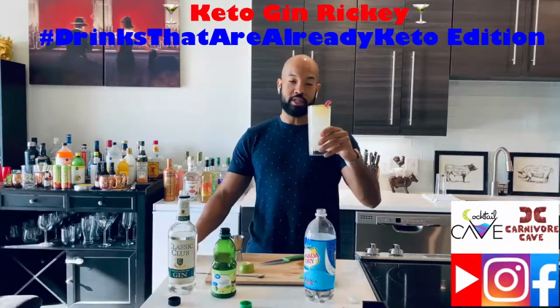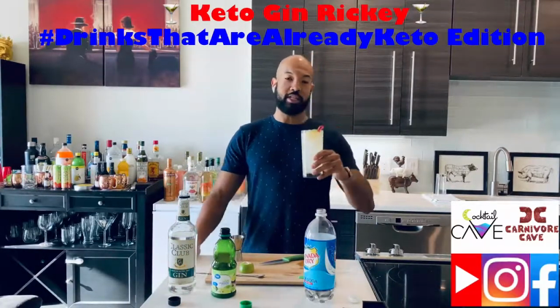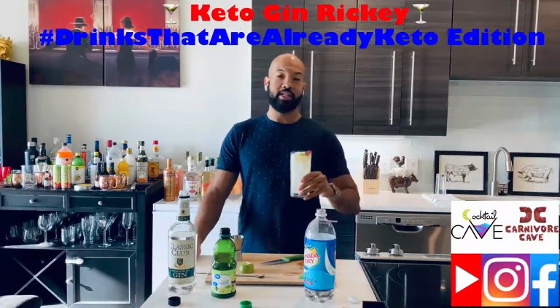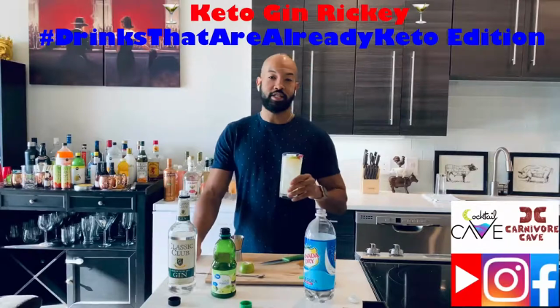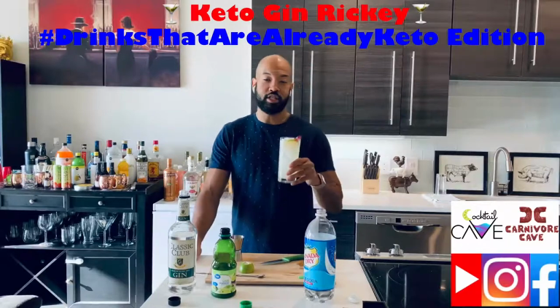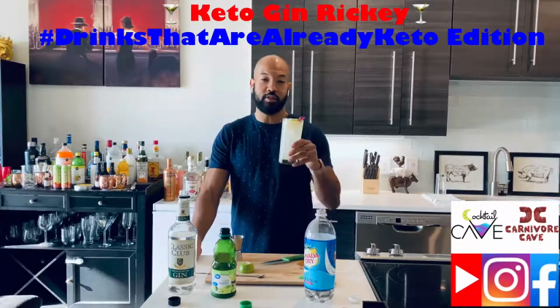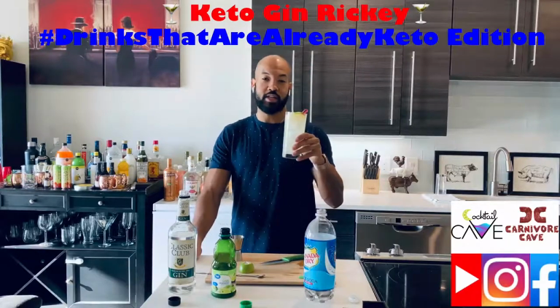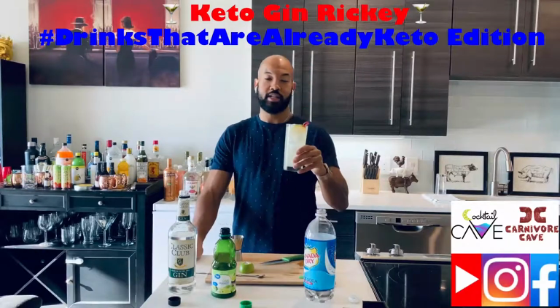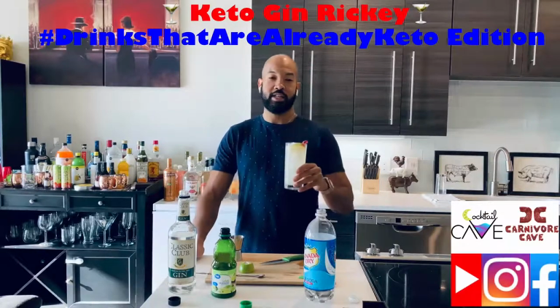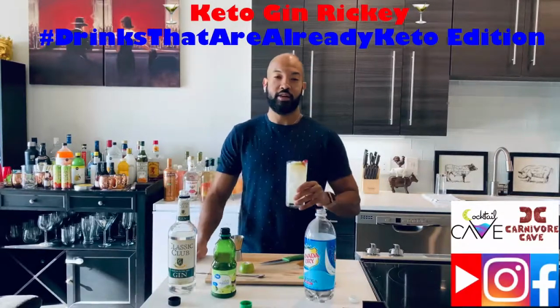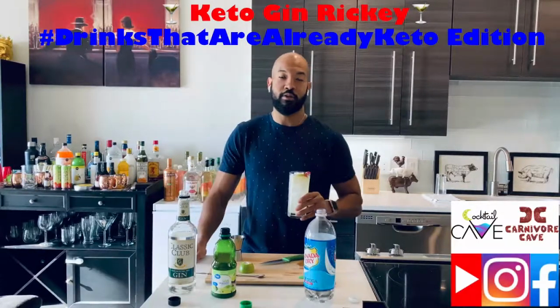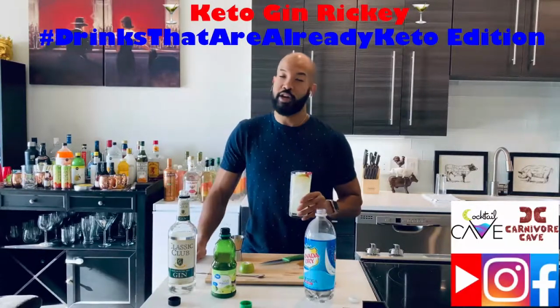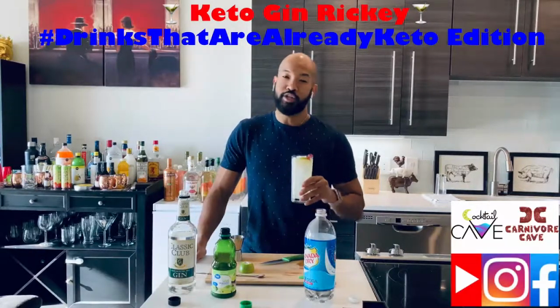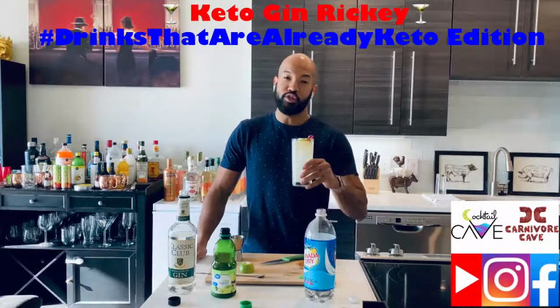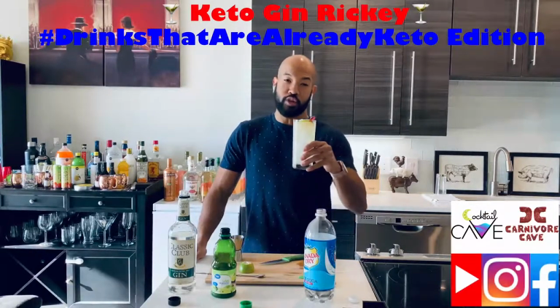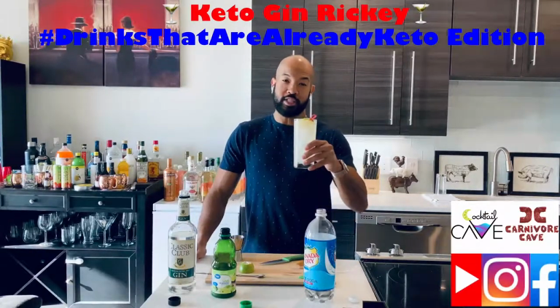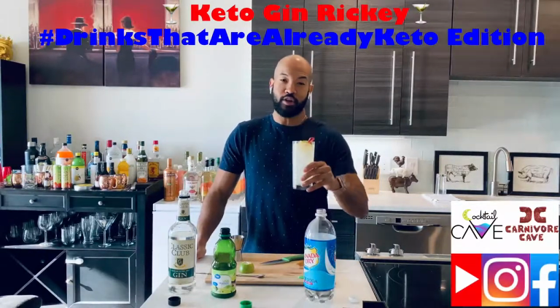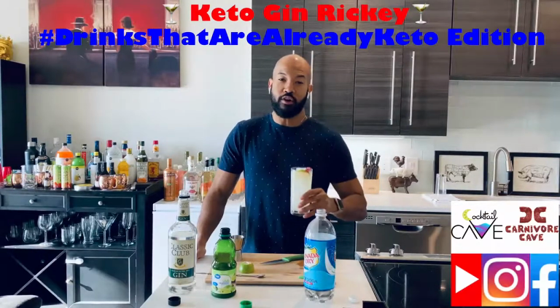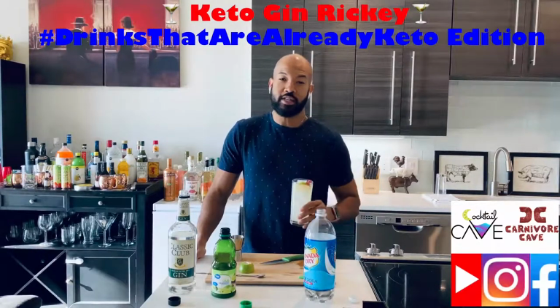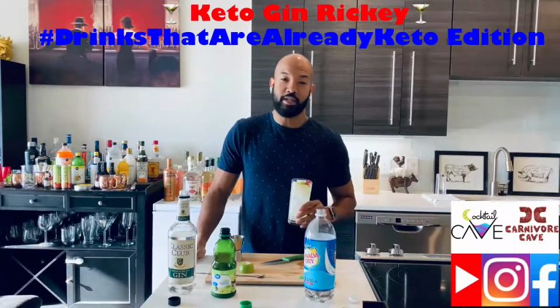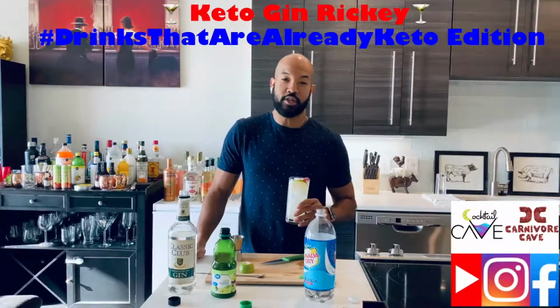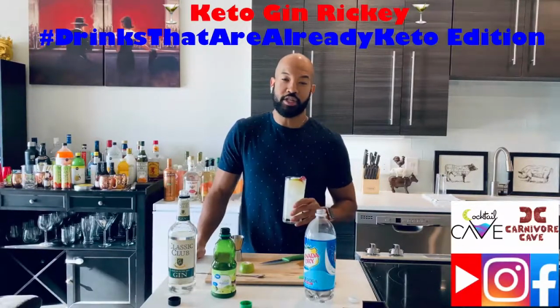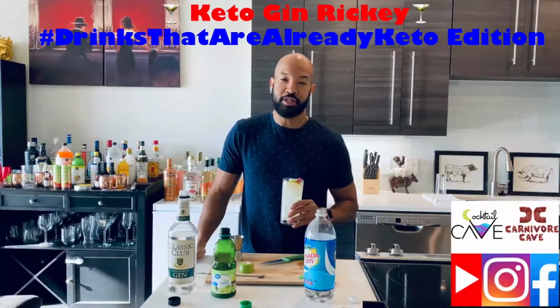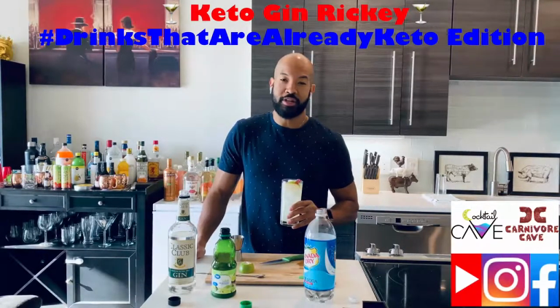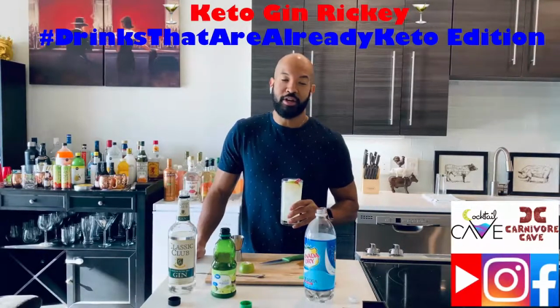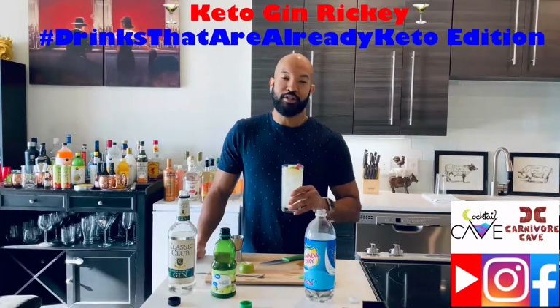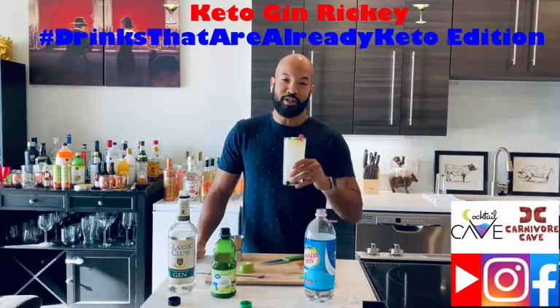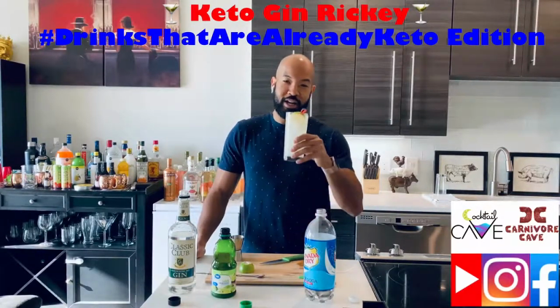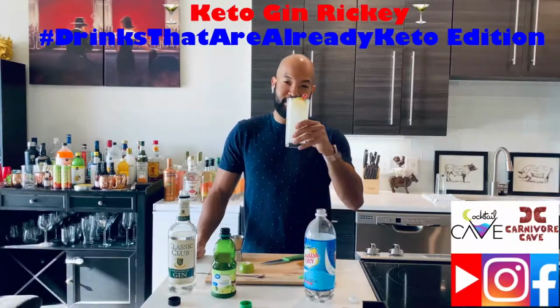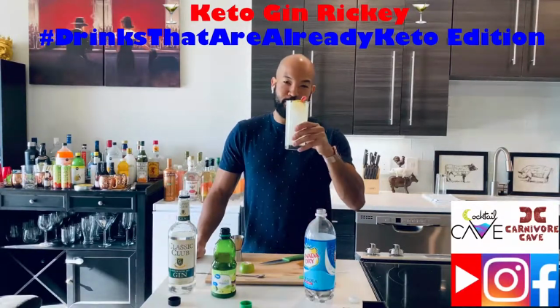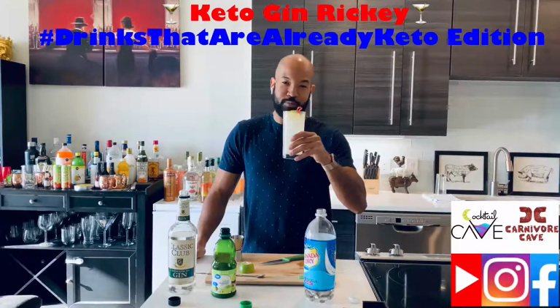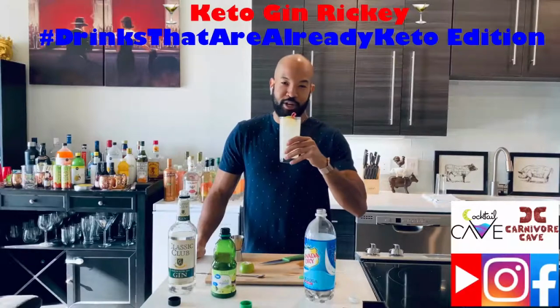Once again, Gin Rickey — keto, drinks that are already keto addition. Talk to you guys soon. Cheers.